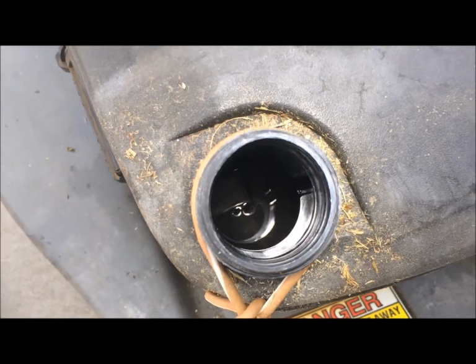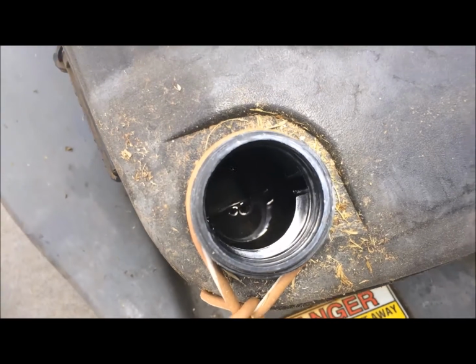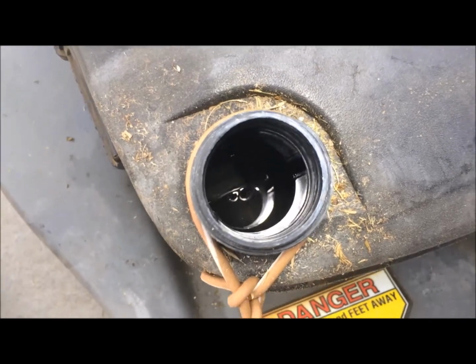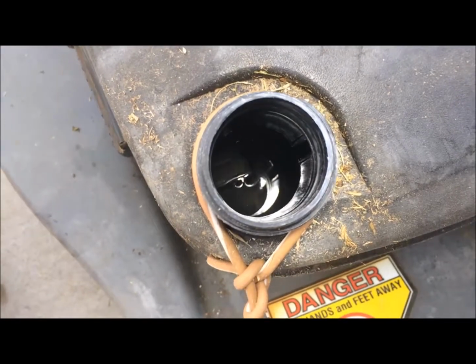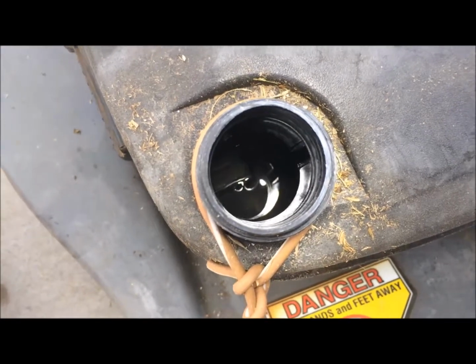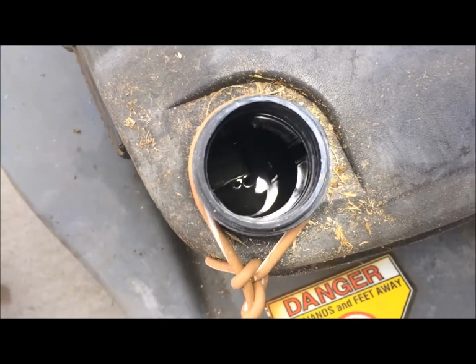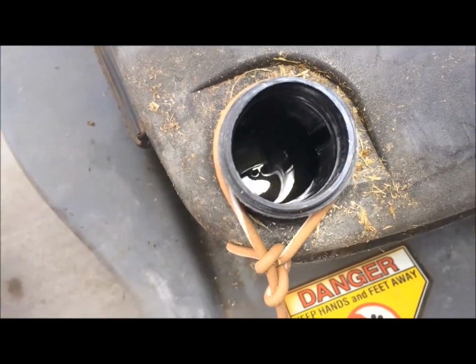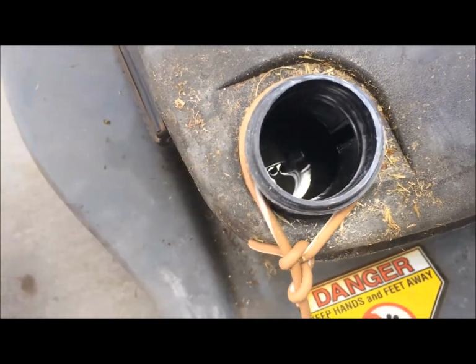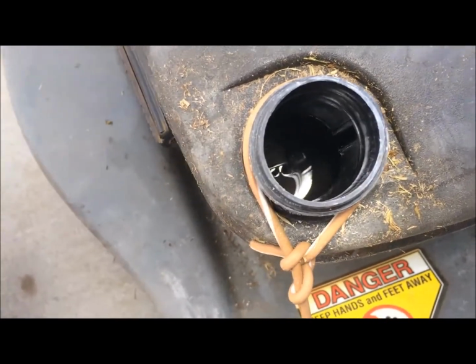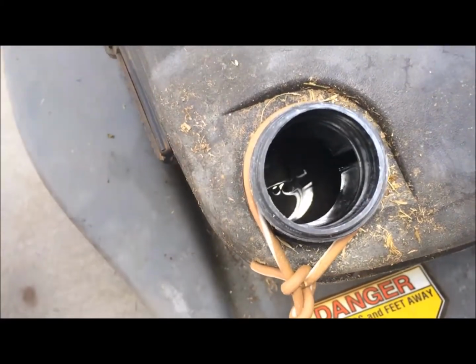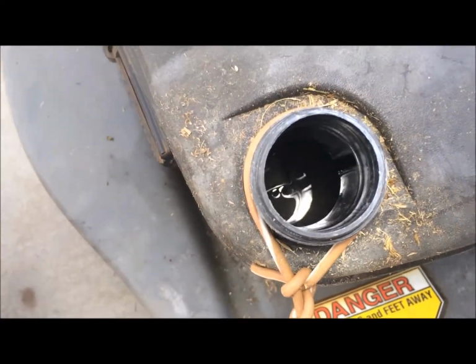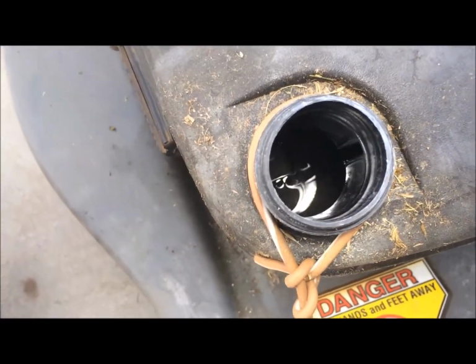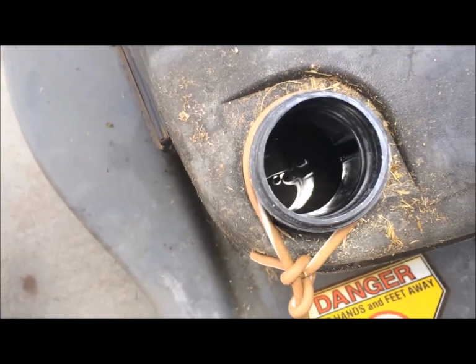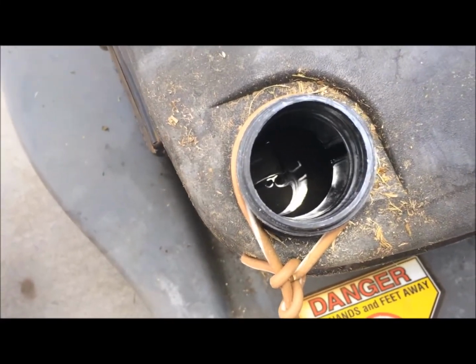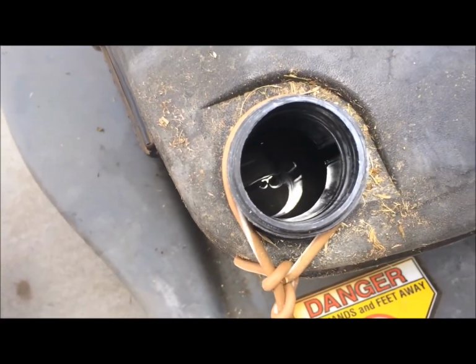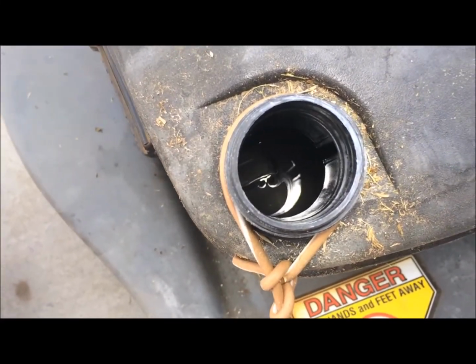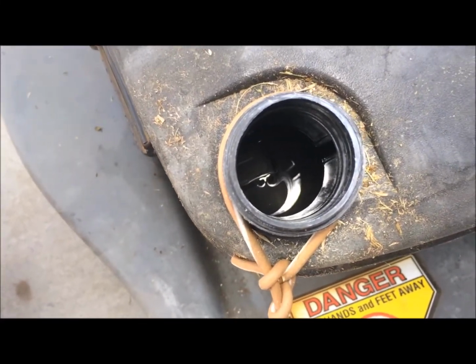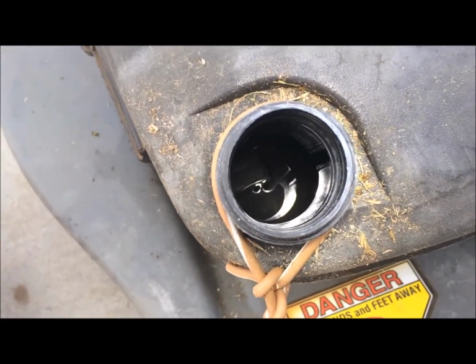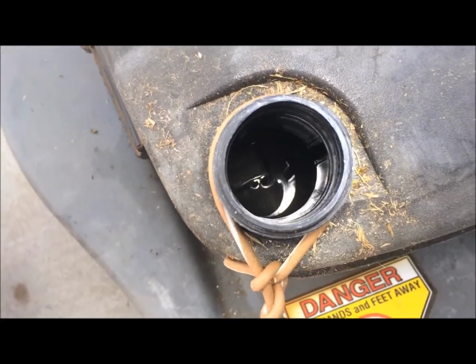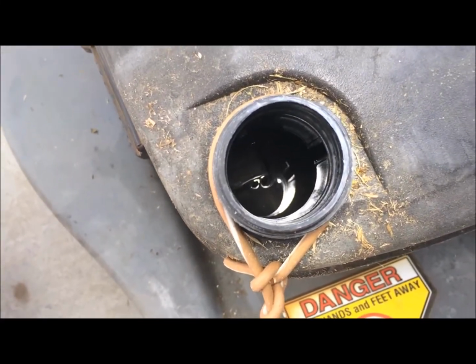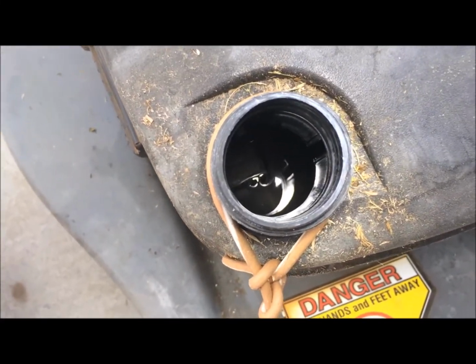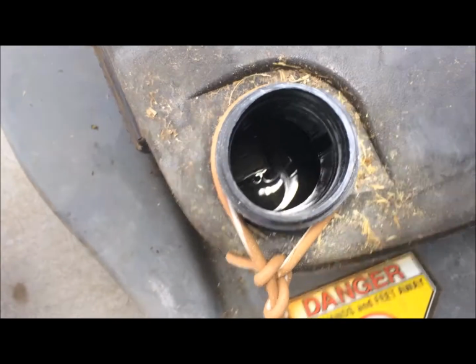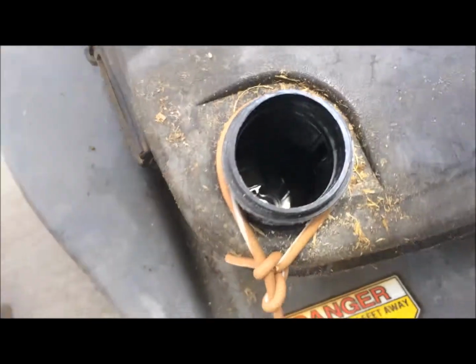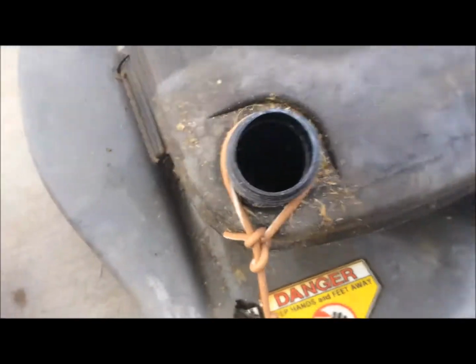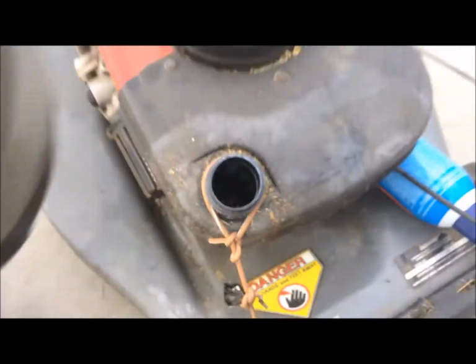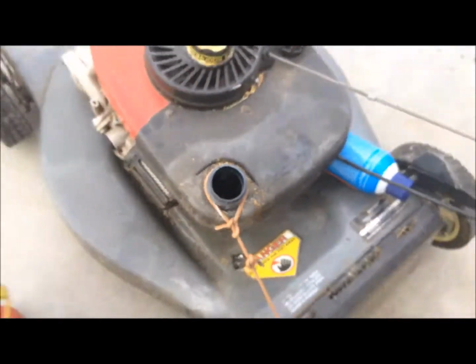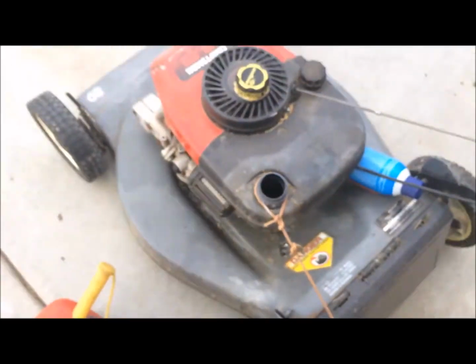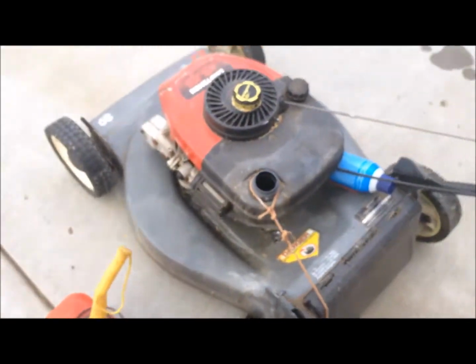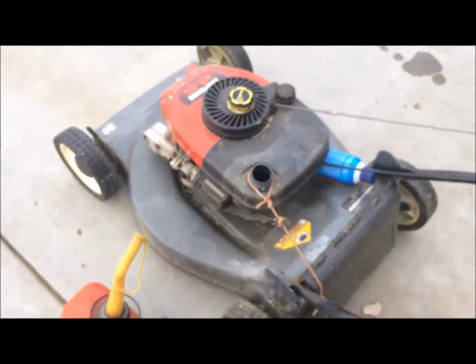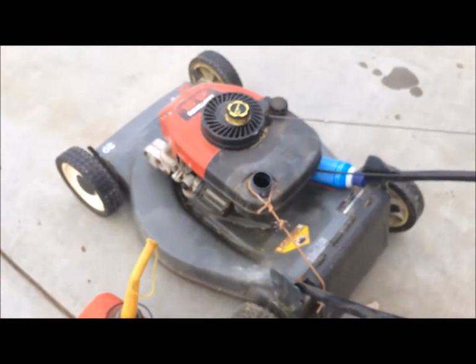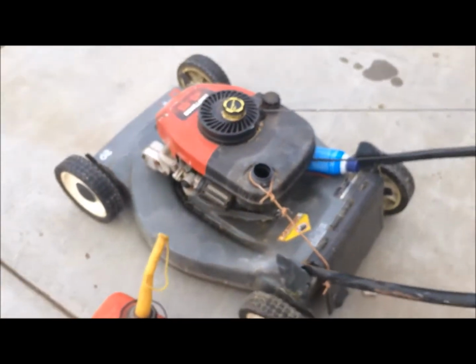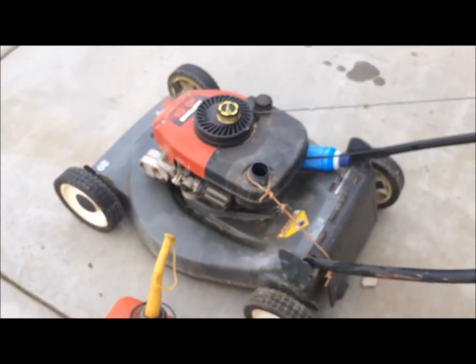Pretty much no more gas — there's a little itty bit down there that I couldn't get to run out of the hole. I just disconnected the fuel line to drain it out.